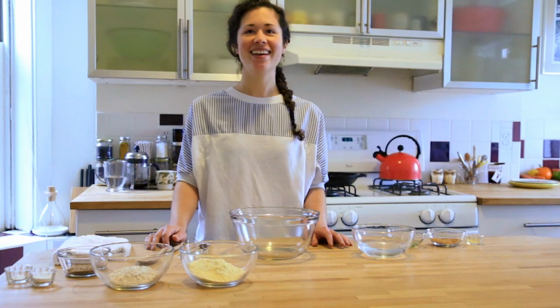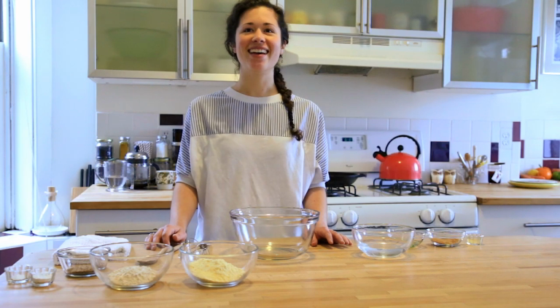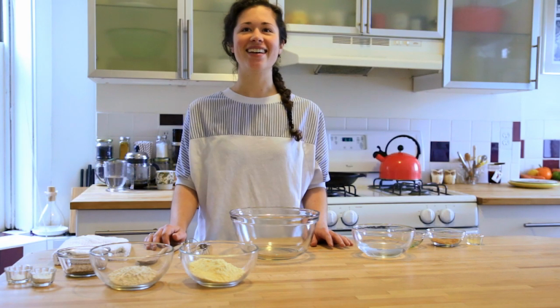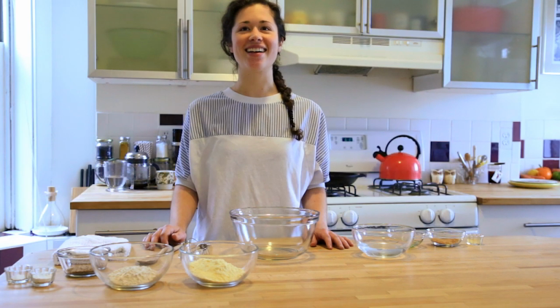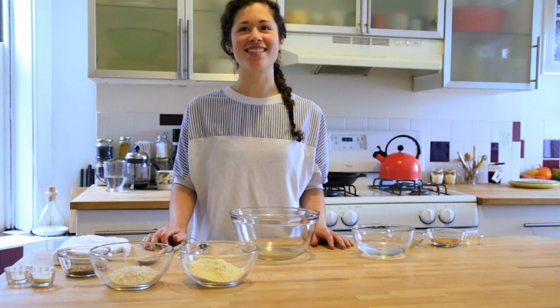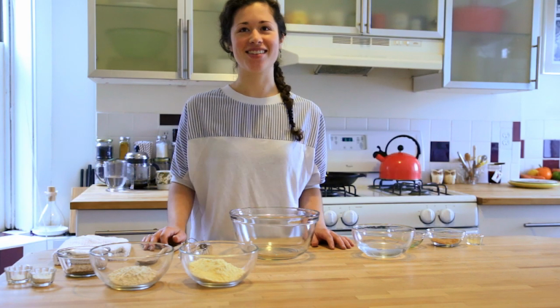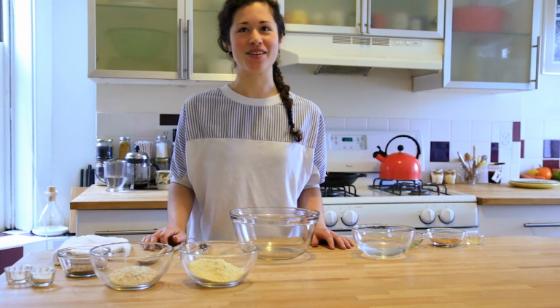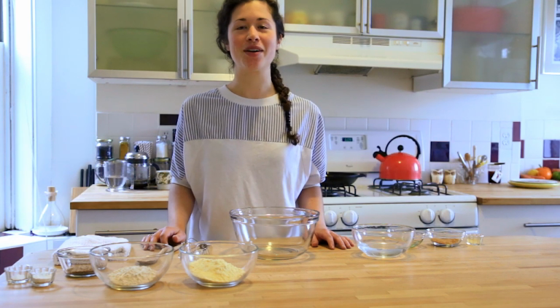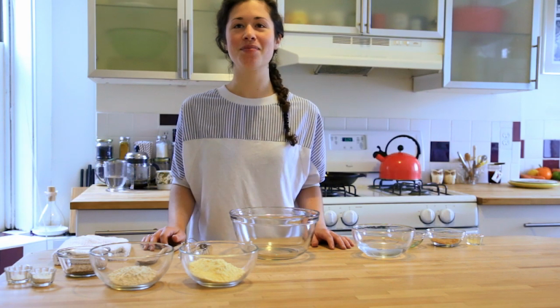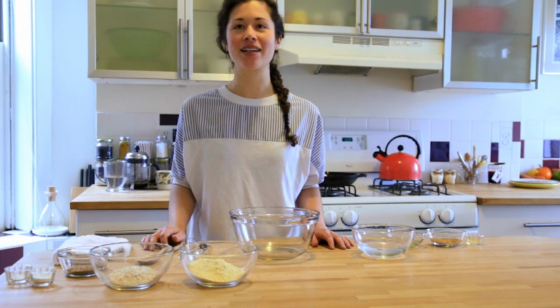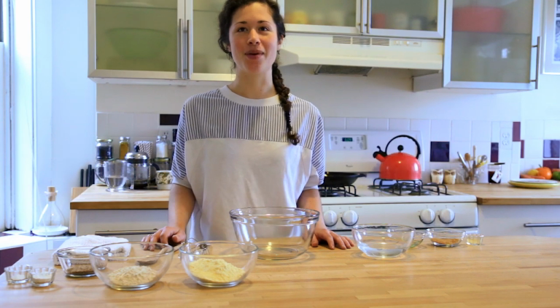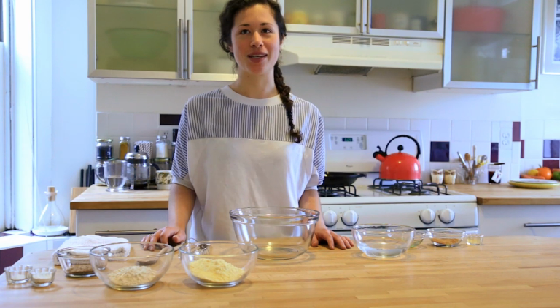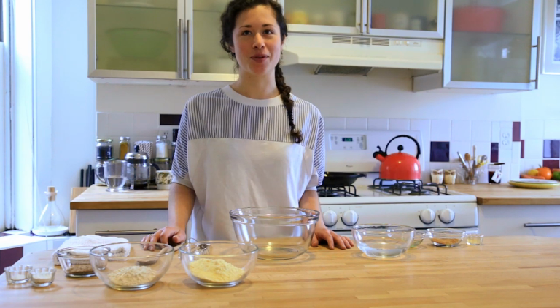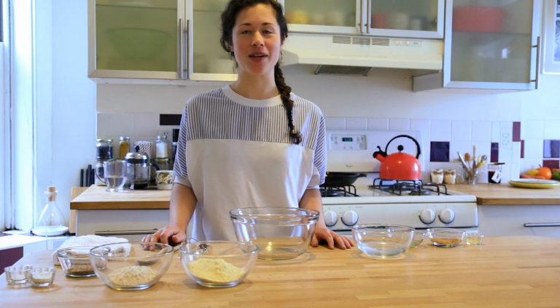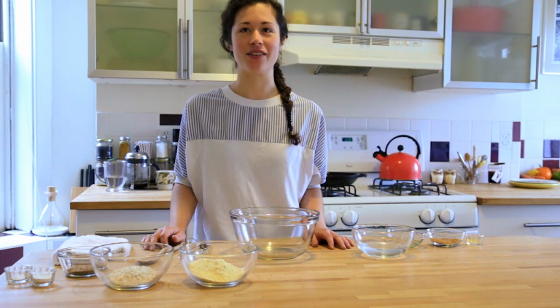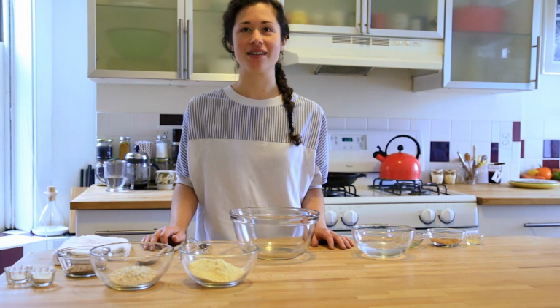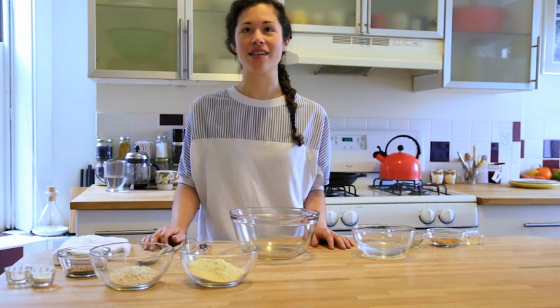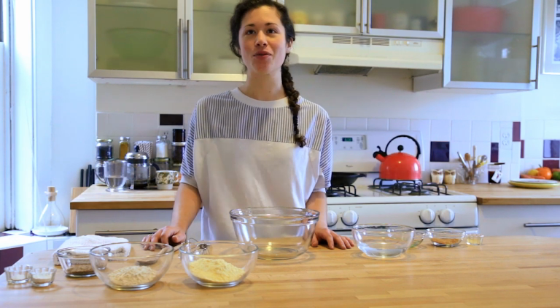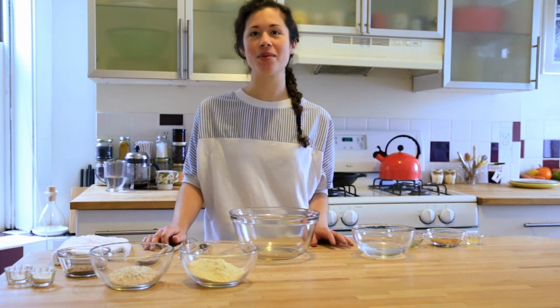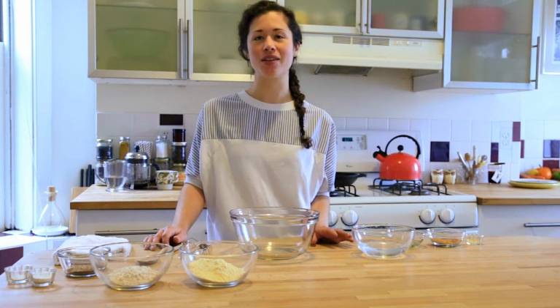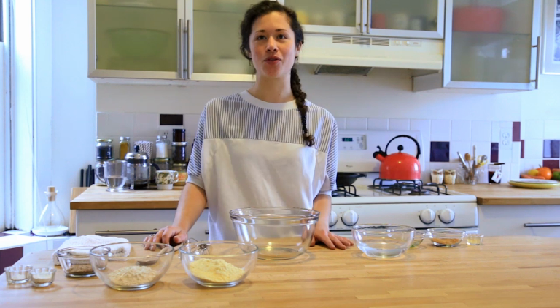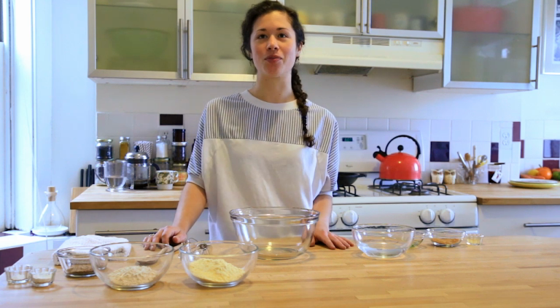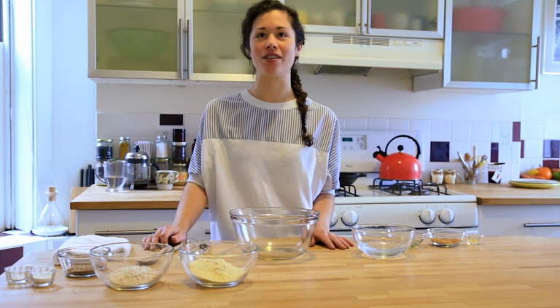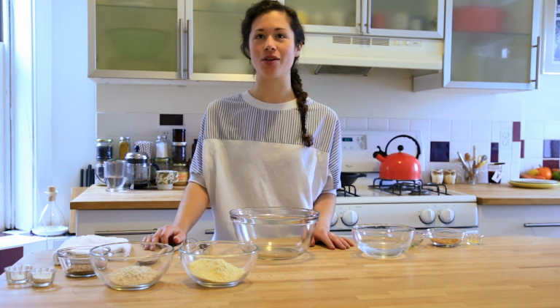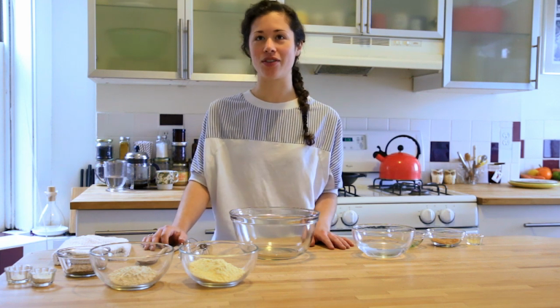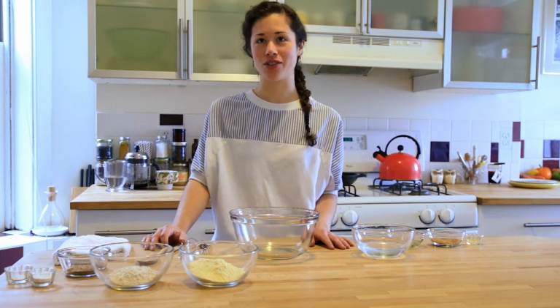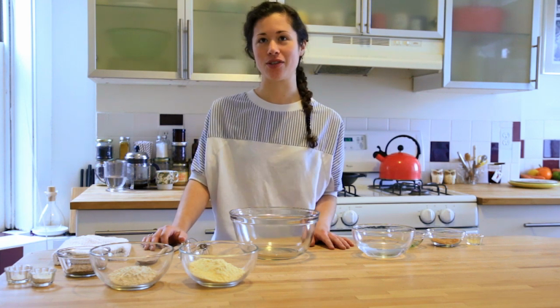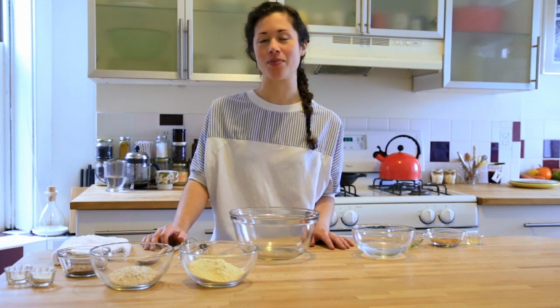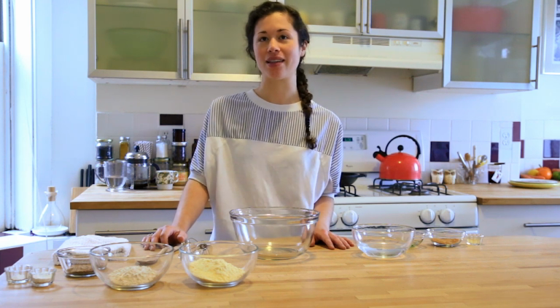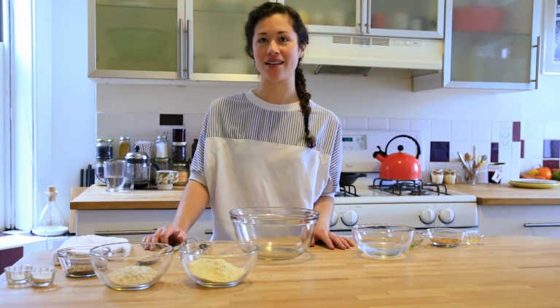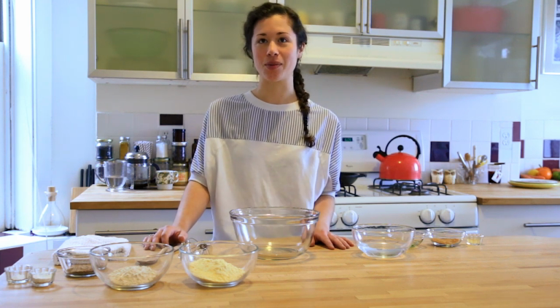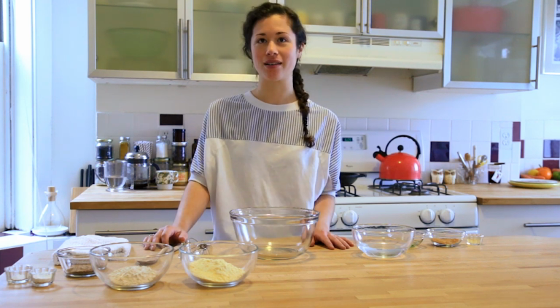Hey guys, it's Elsie. Welcome back to Mockingbird Bakery. Today I'll be making cornbread to go with the chili we made last week.